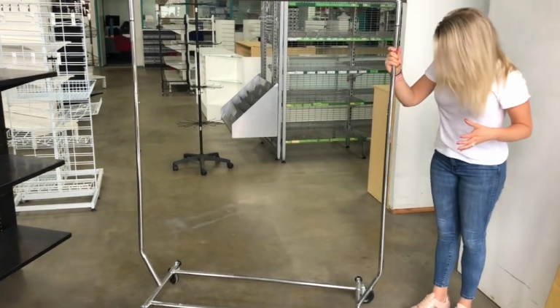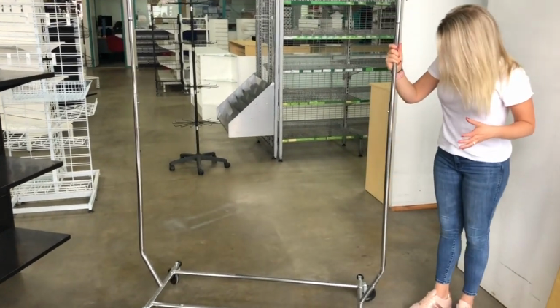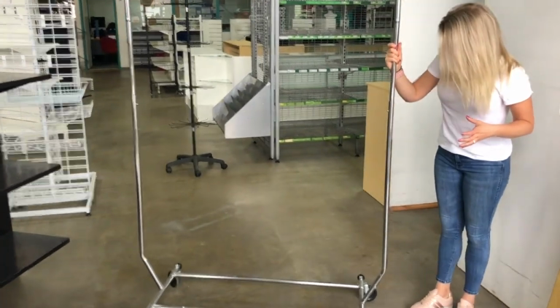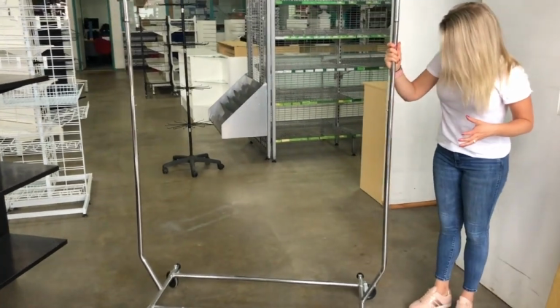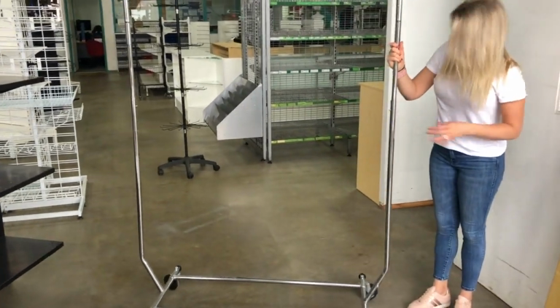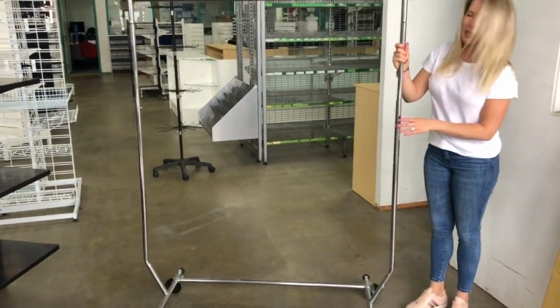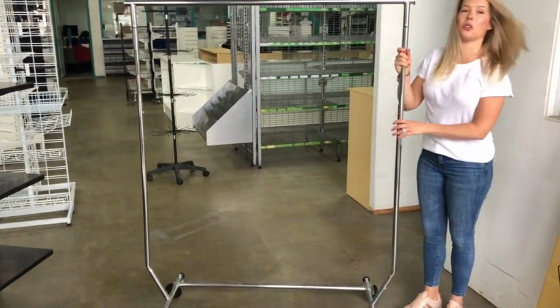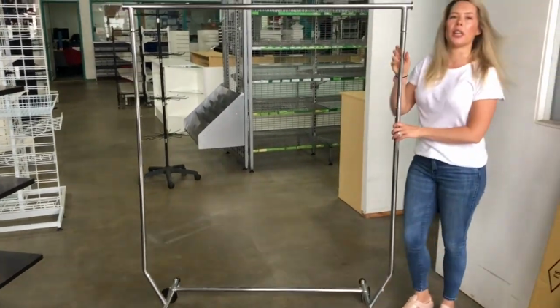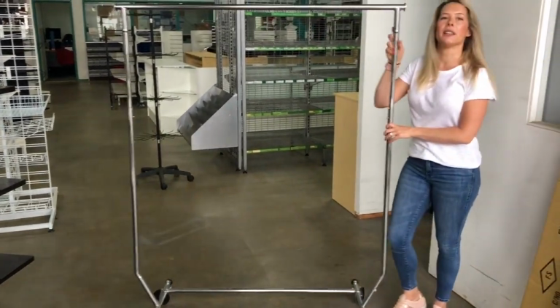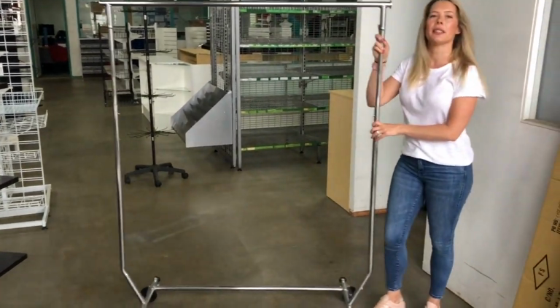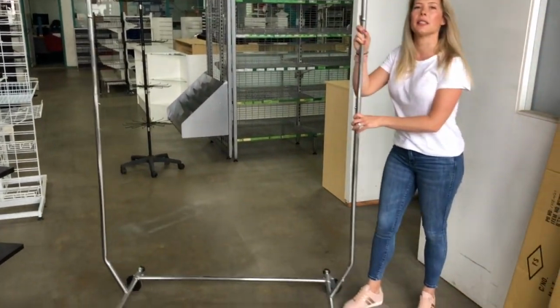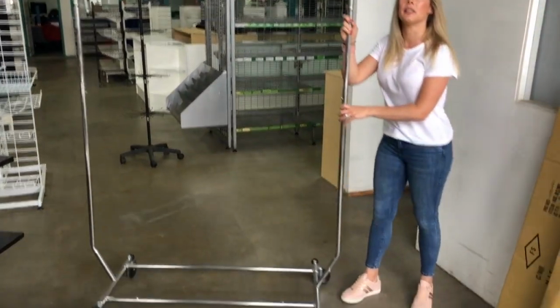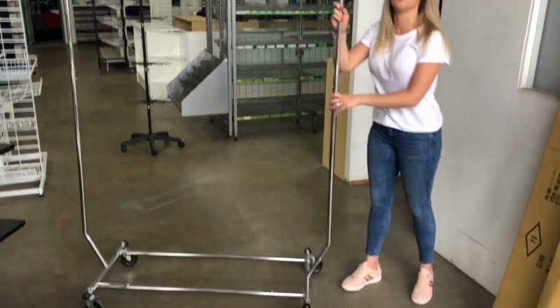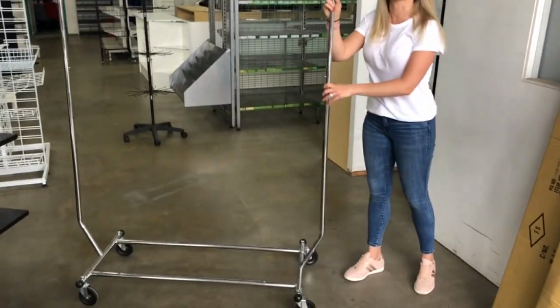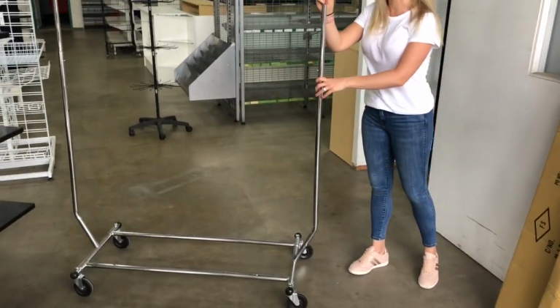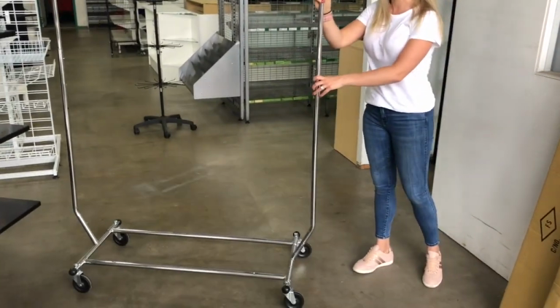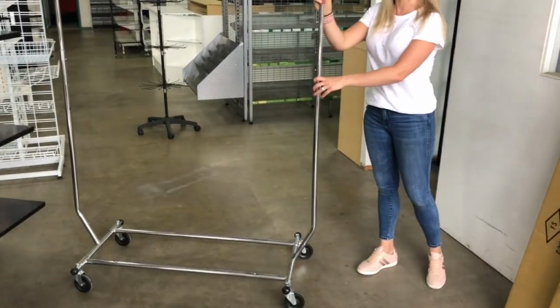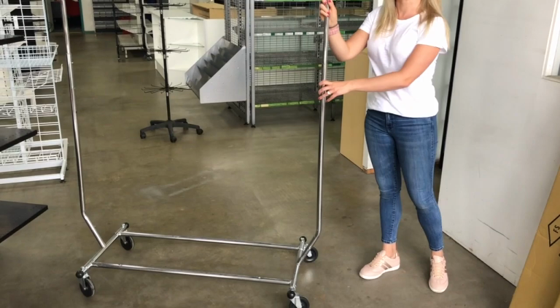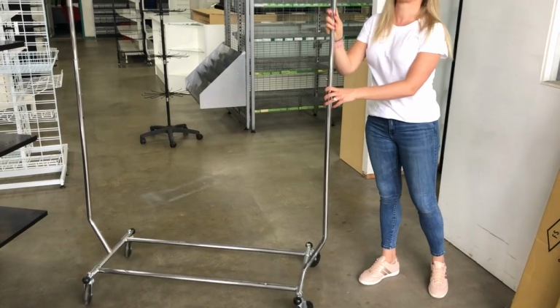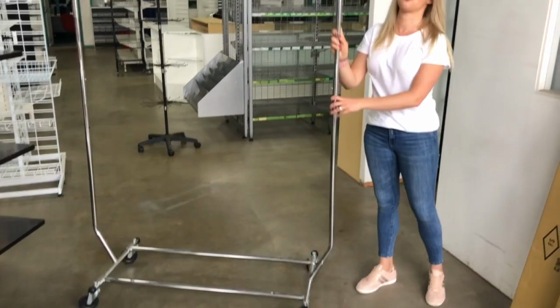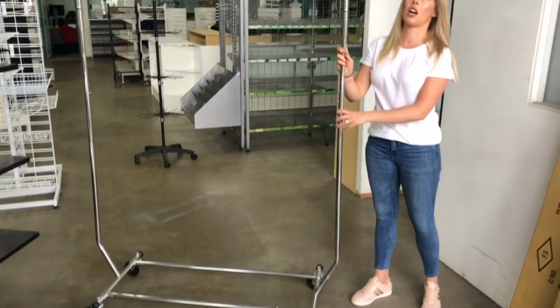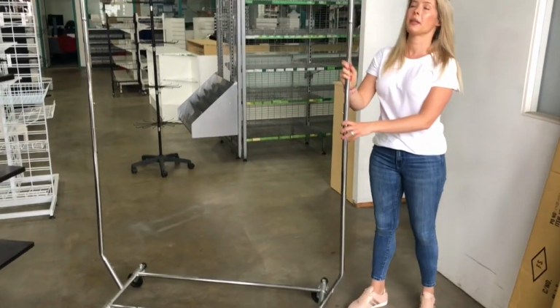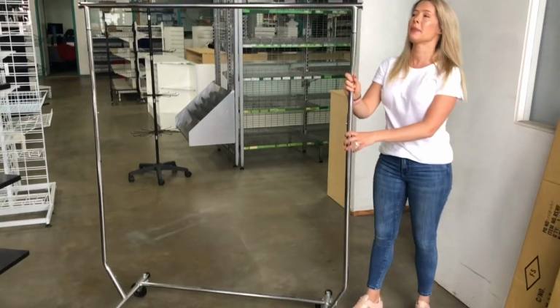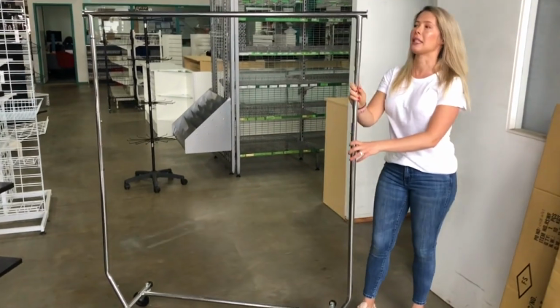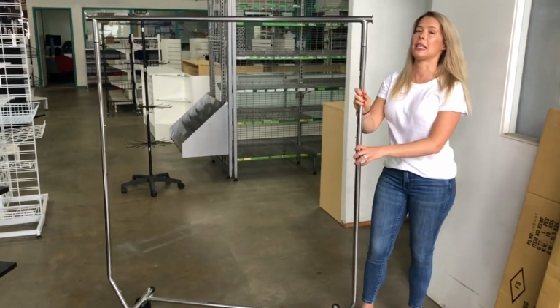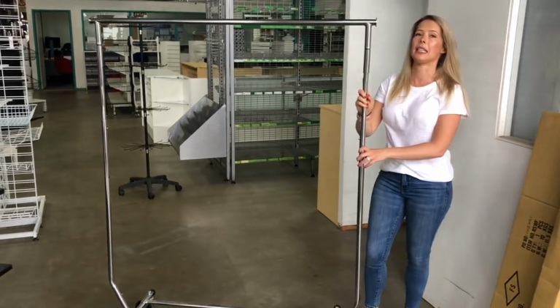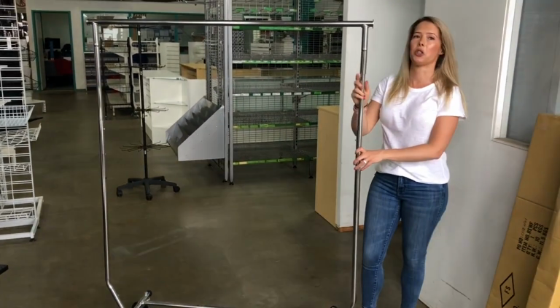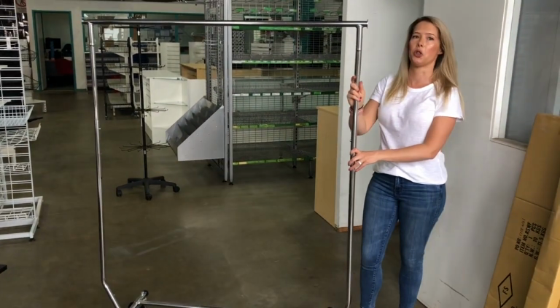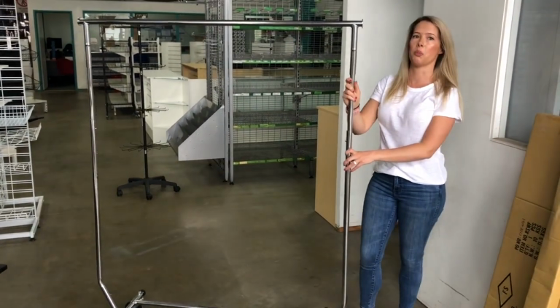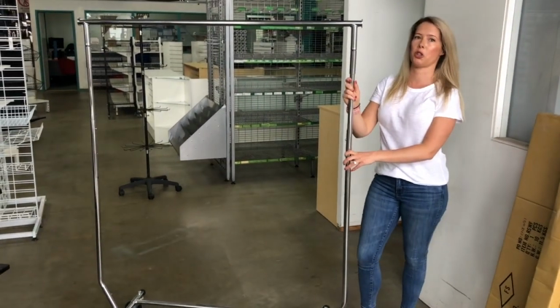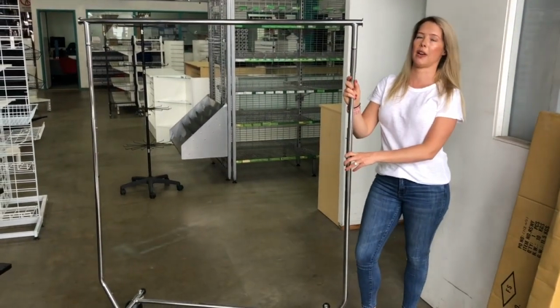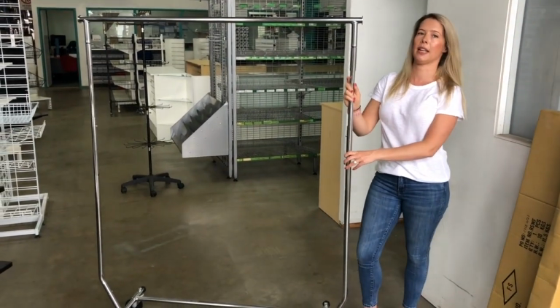This one's on wheels, which means if you've got heavier items it's easier to push around.